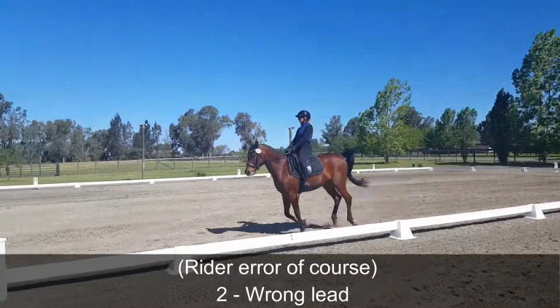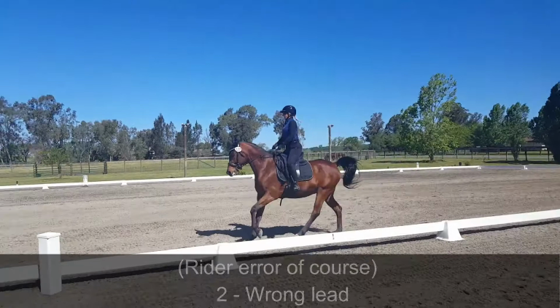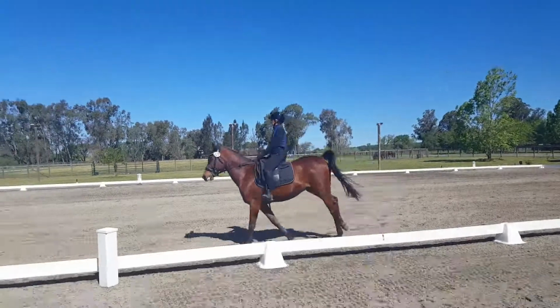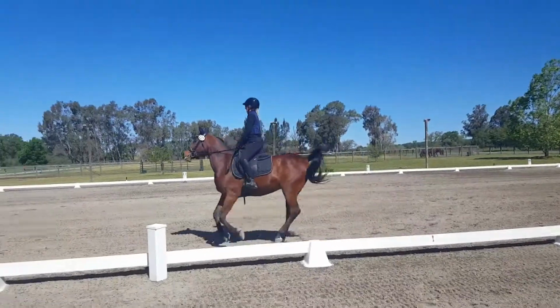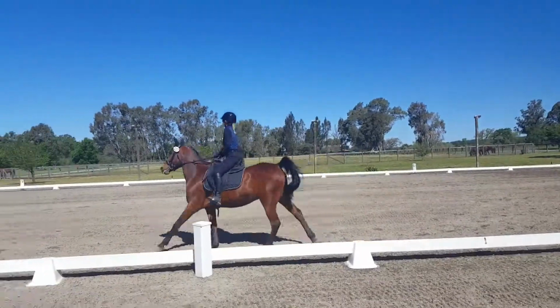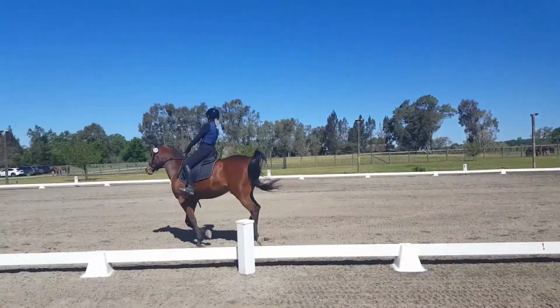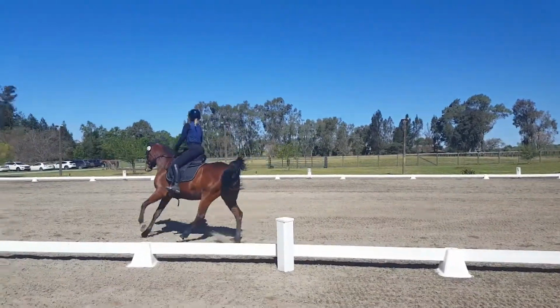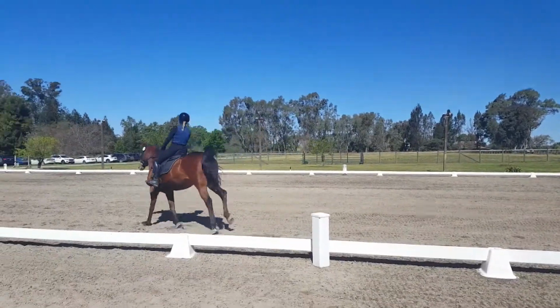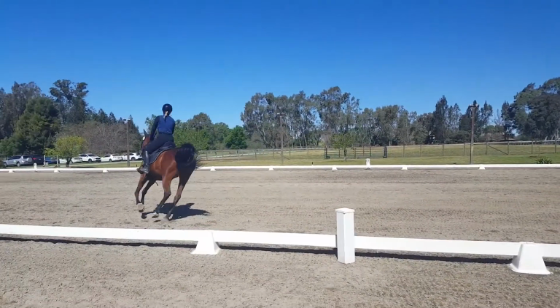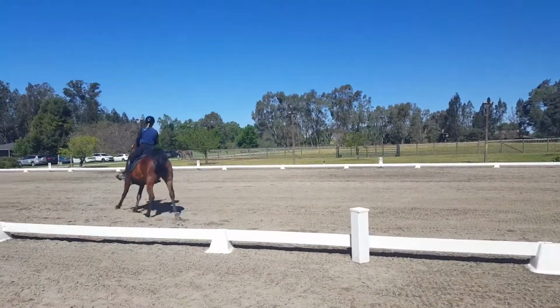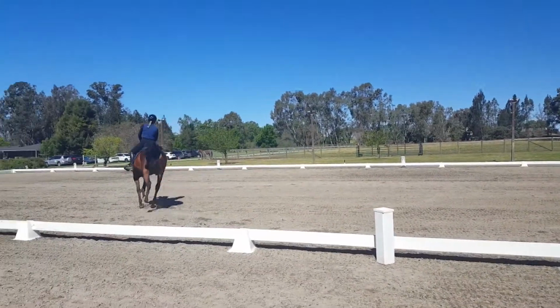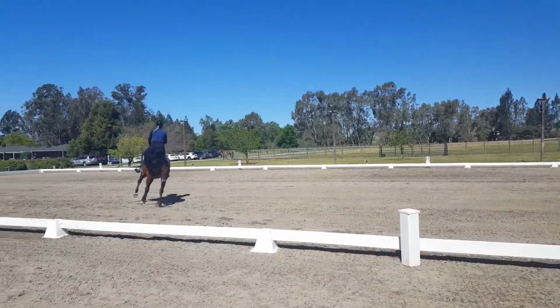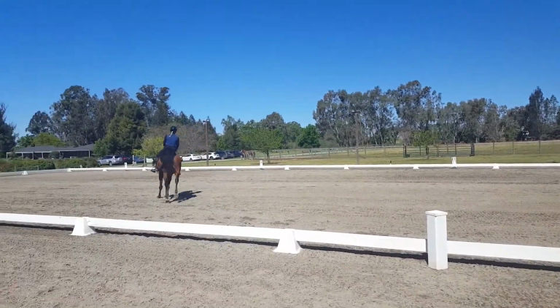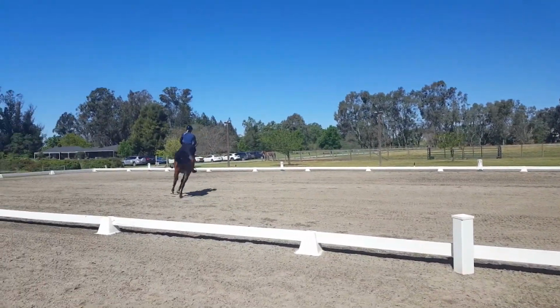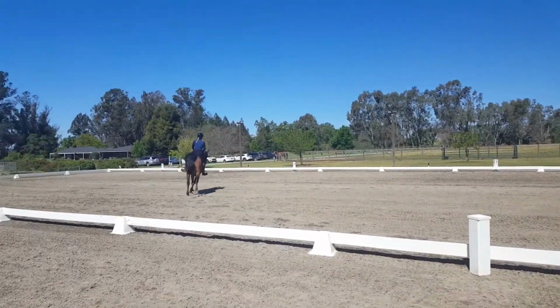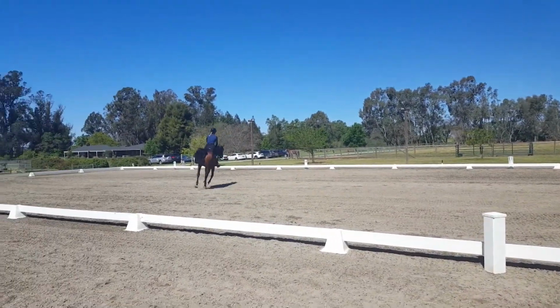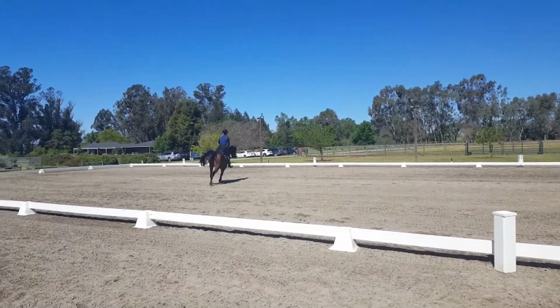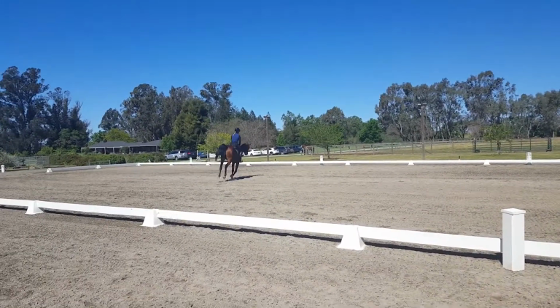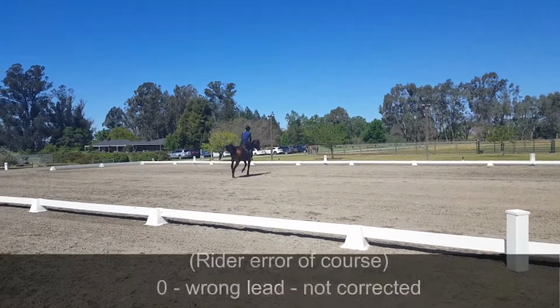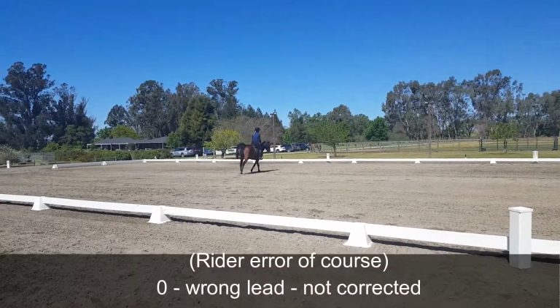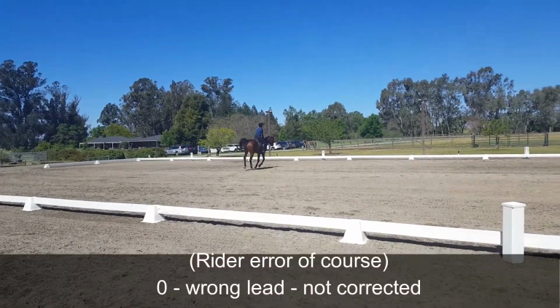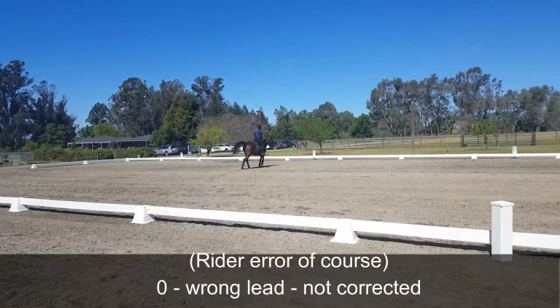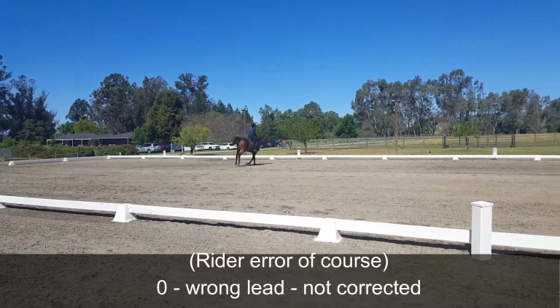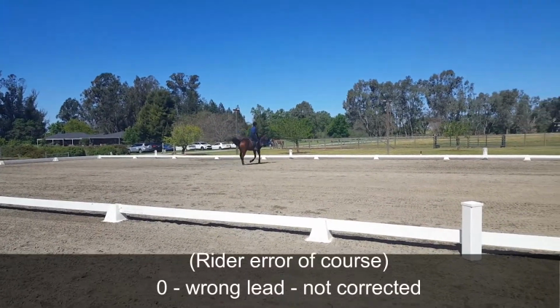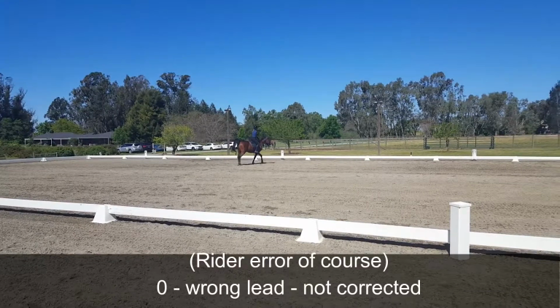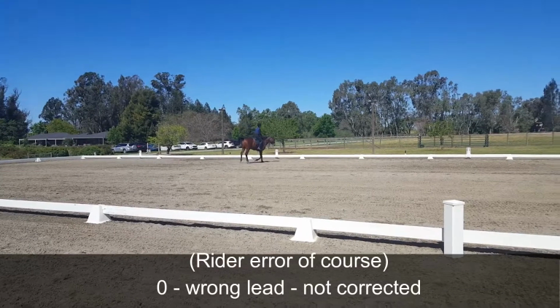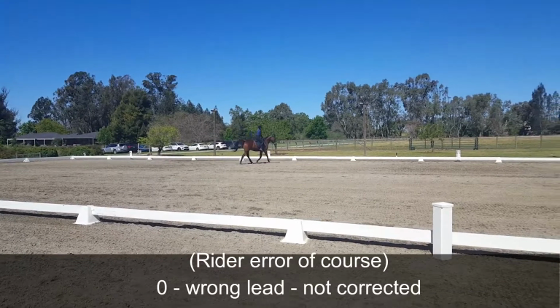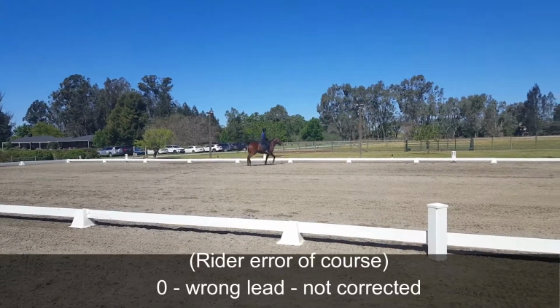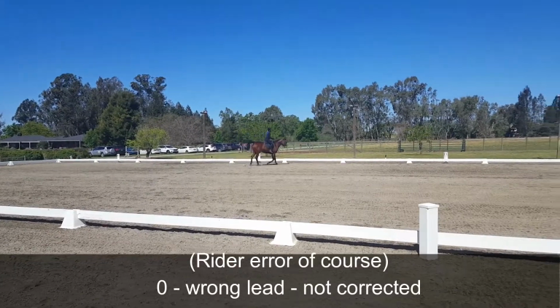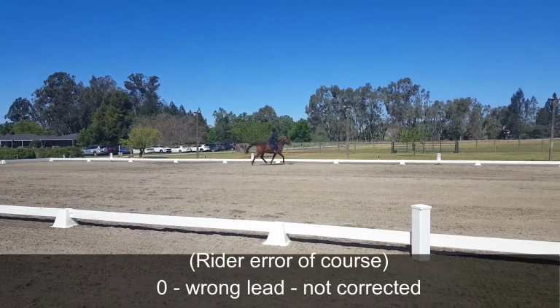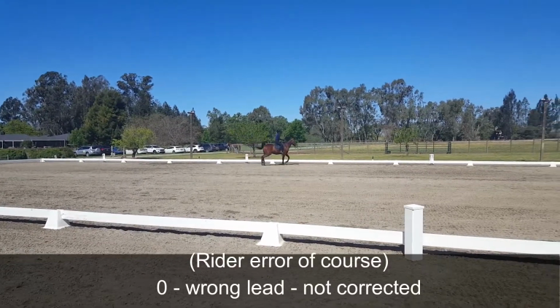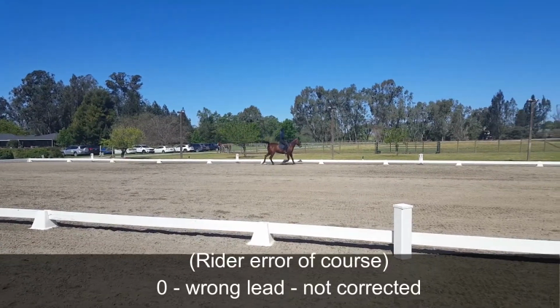Wrong lead. Between B and F, working trot.